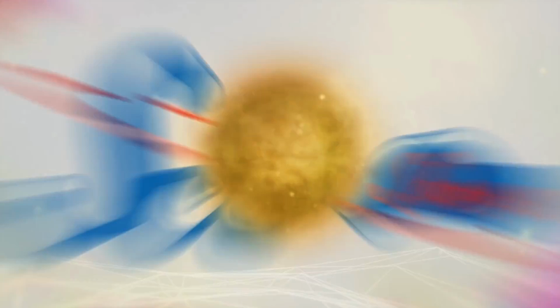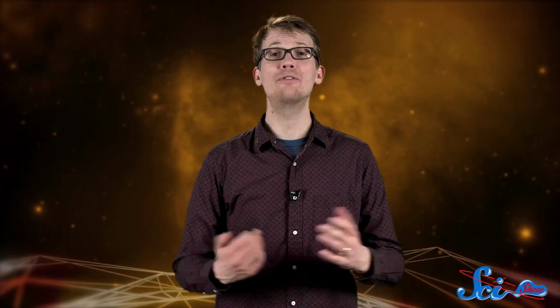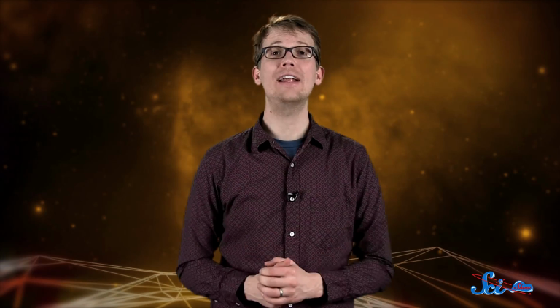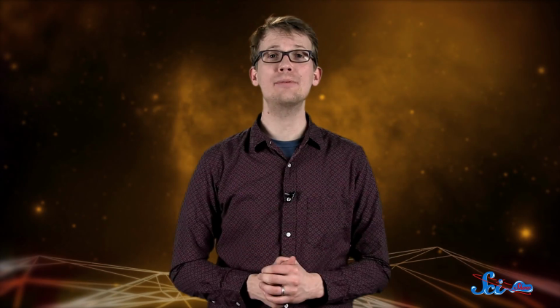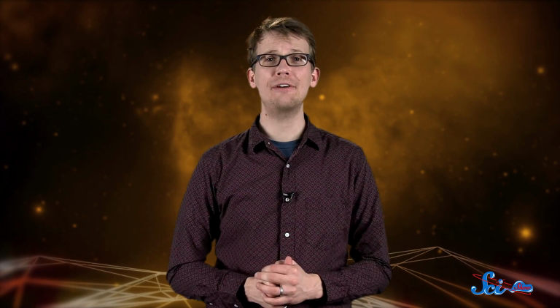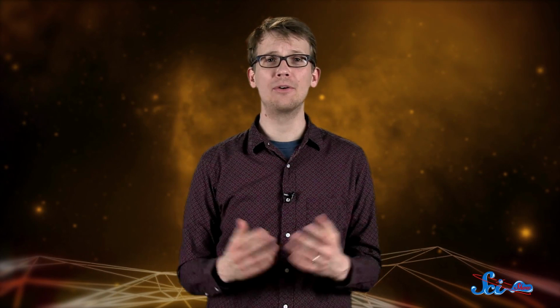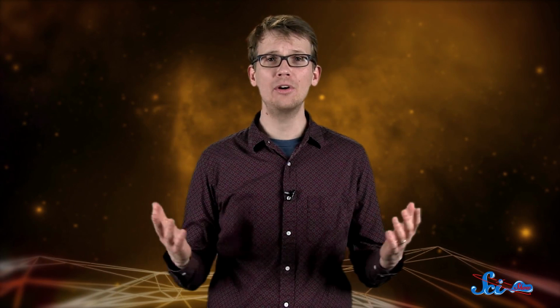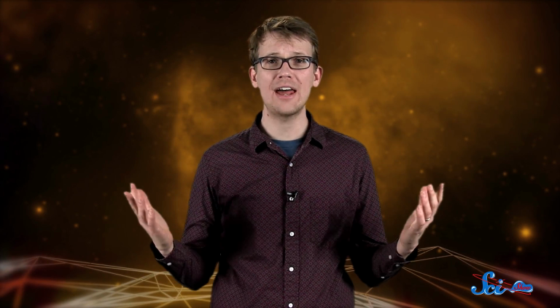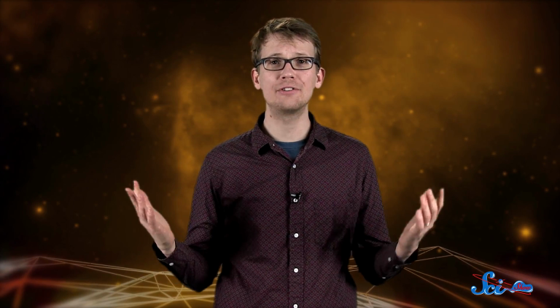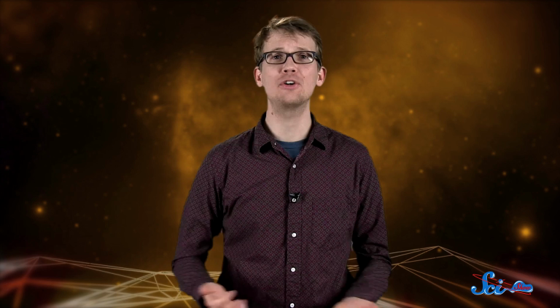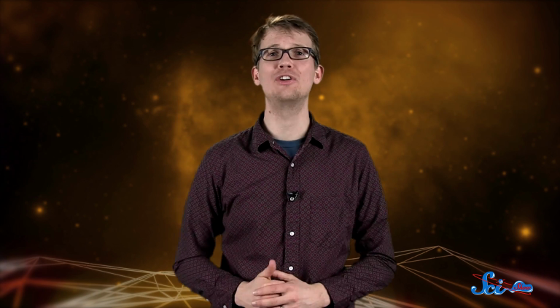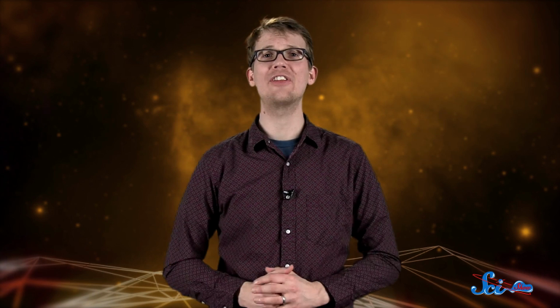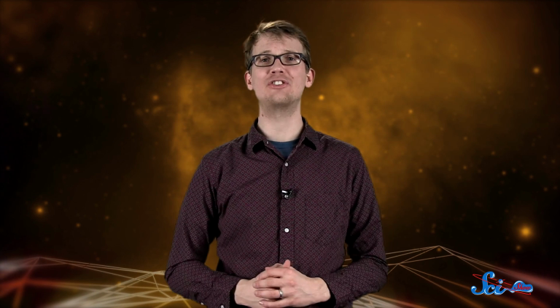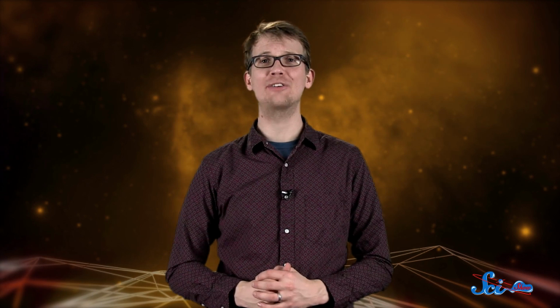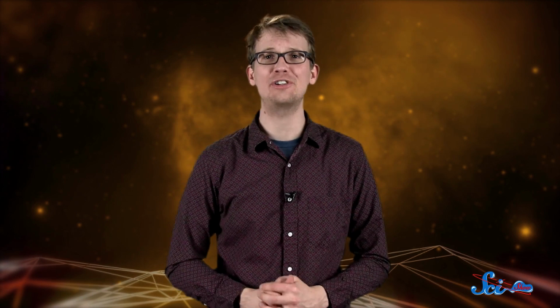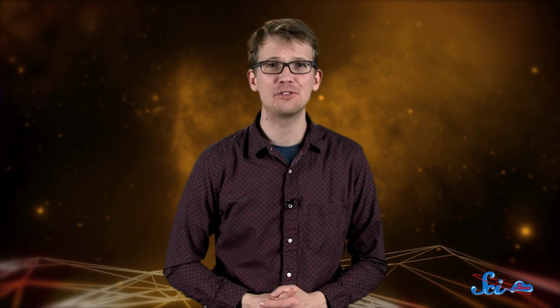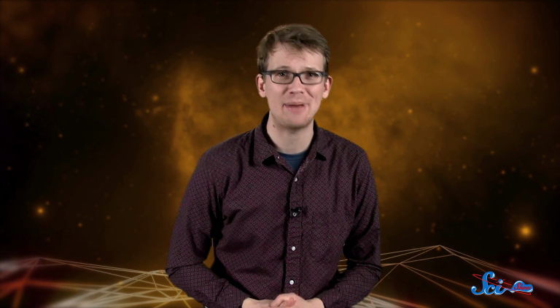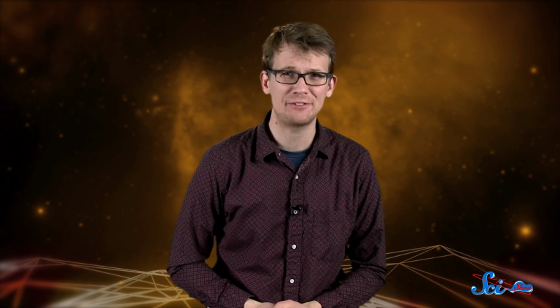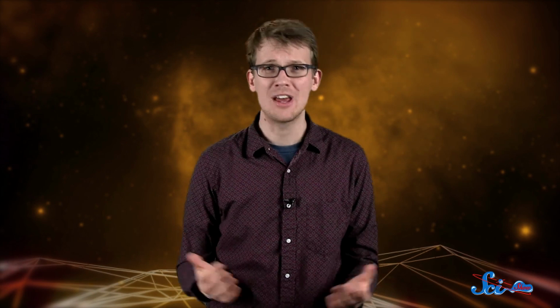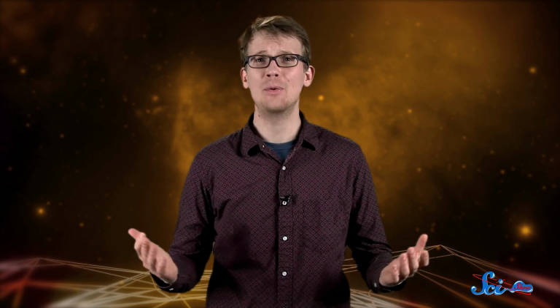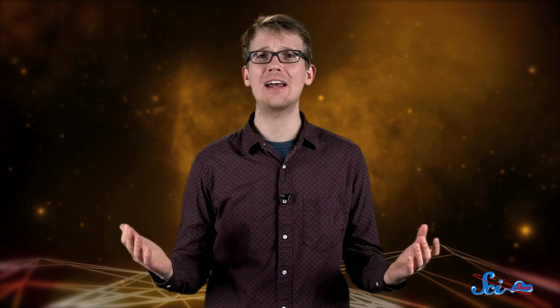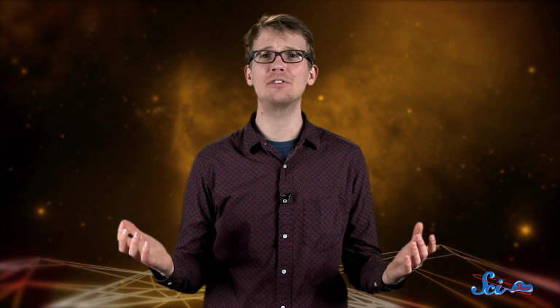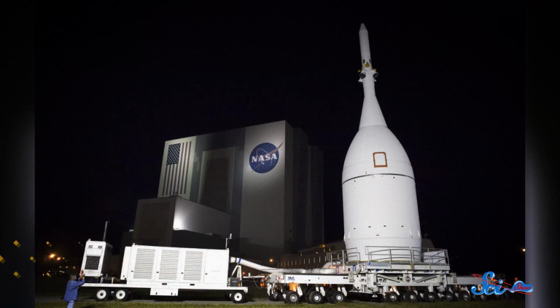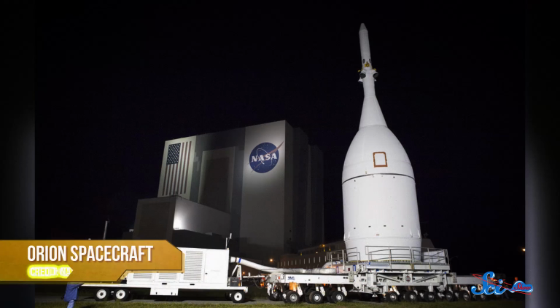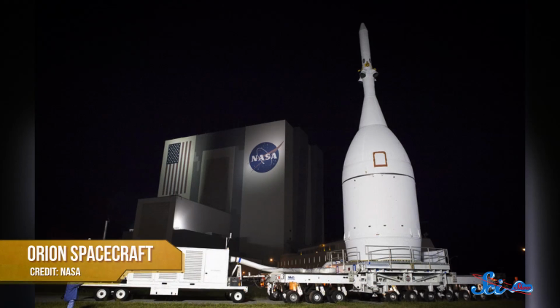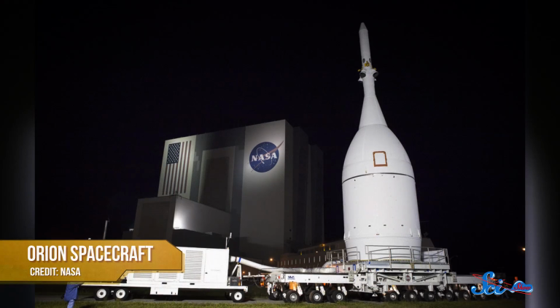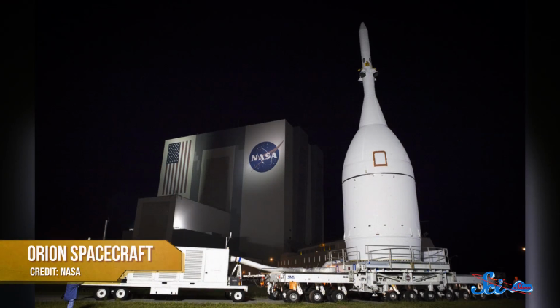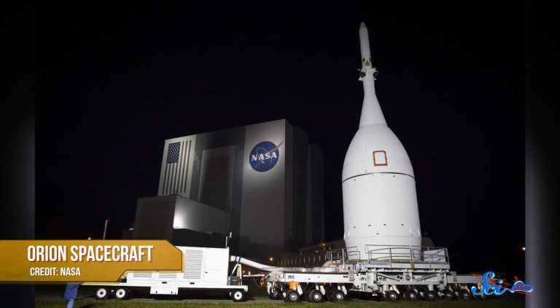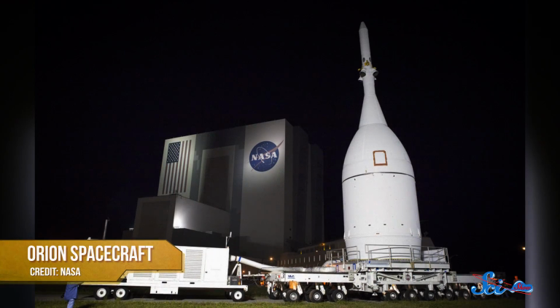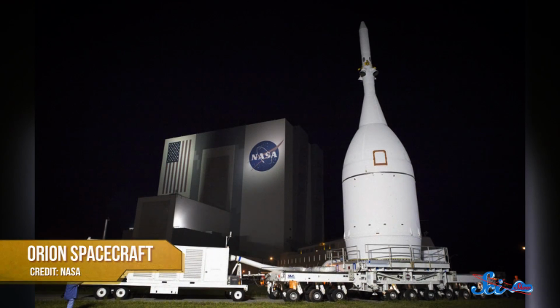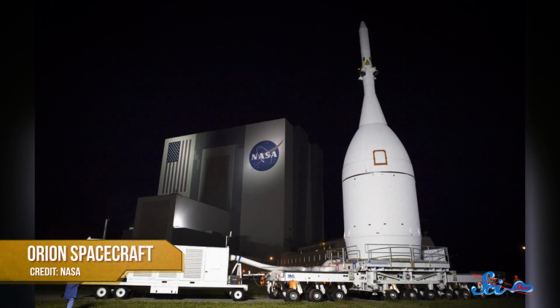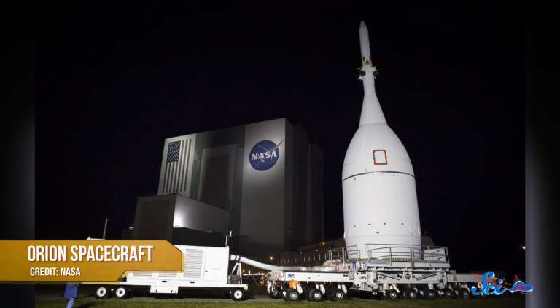On Friday, December 5th, the world got its first look at the next generation of spaceflight, when NASA's Orion spacecraft made its first voyage.